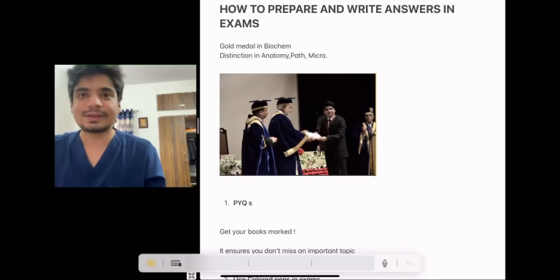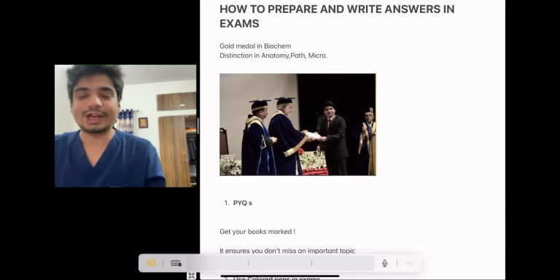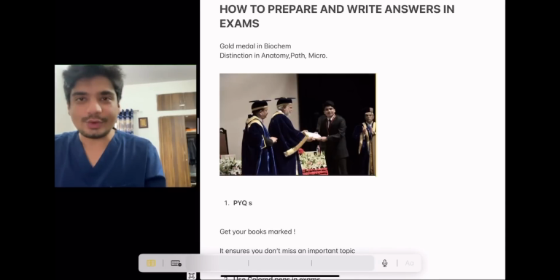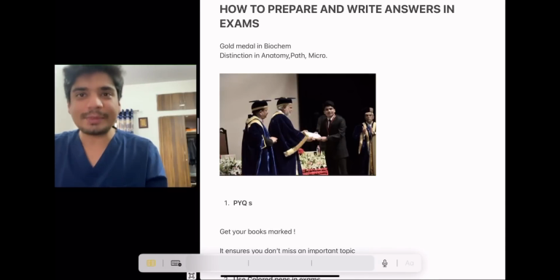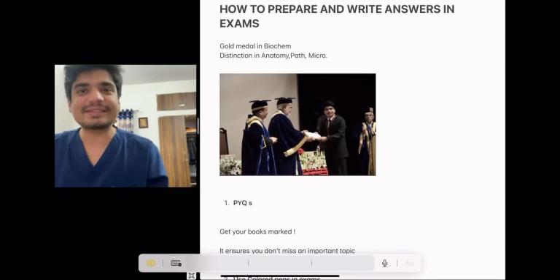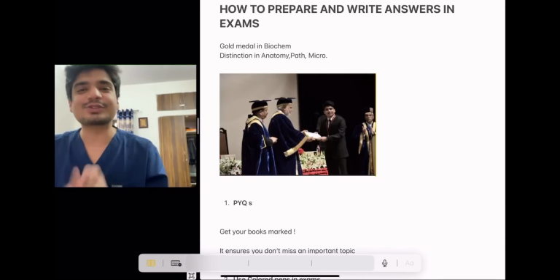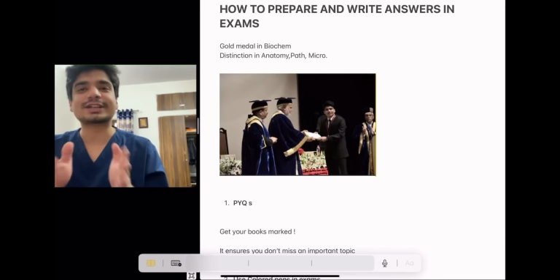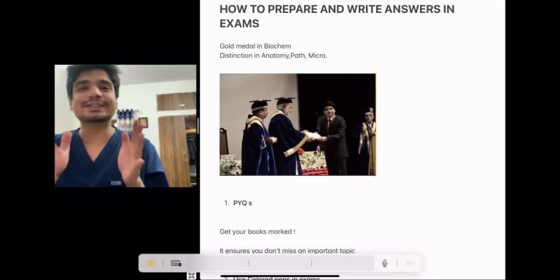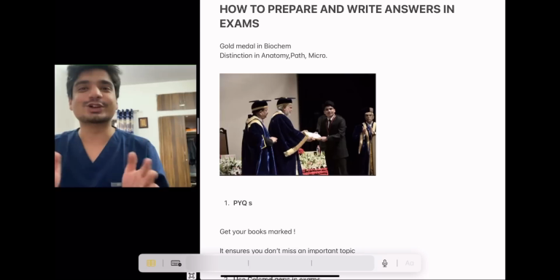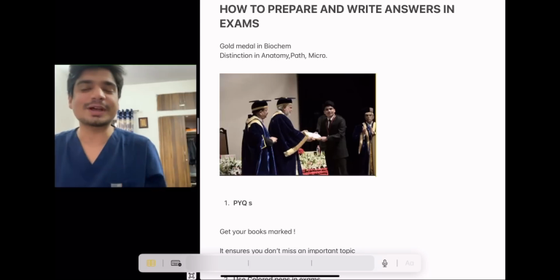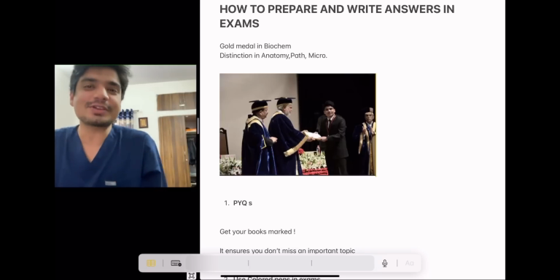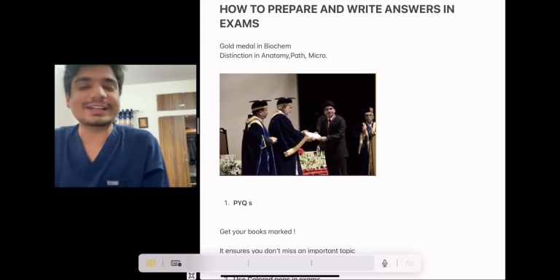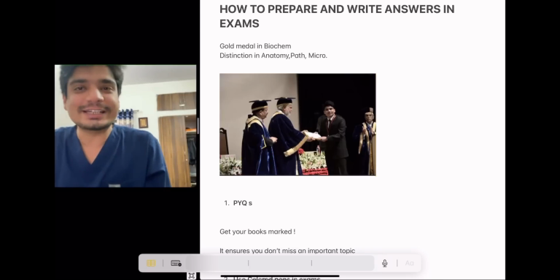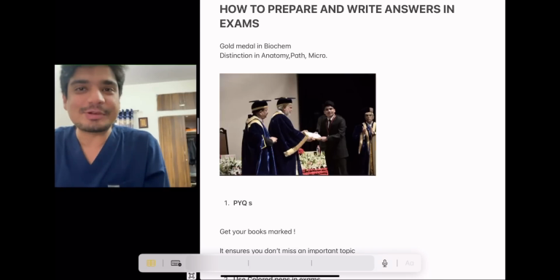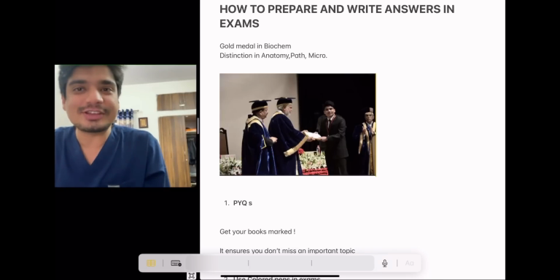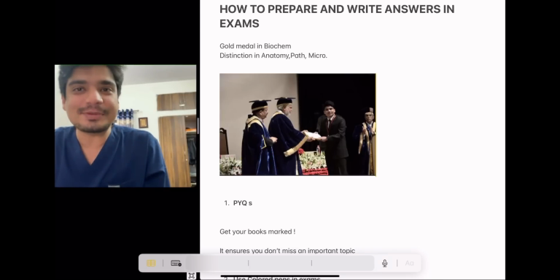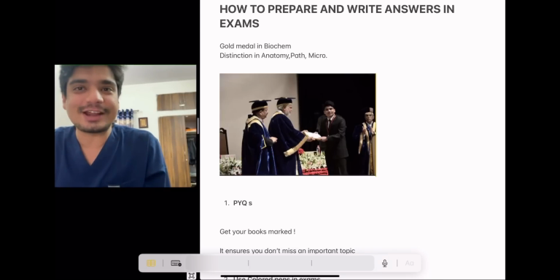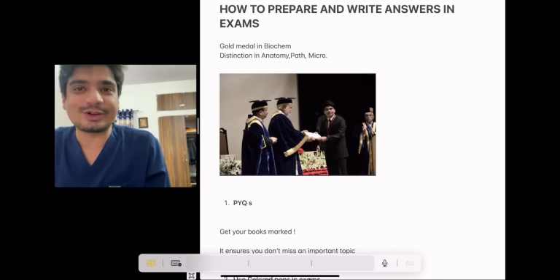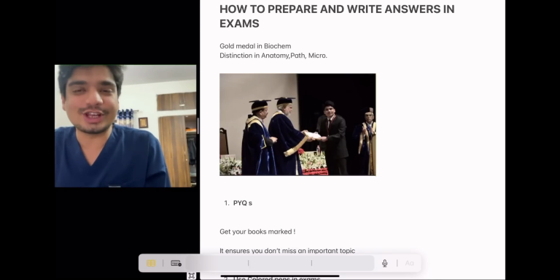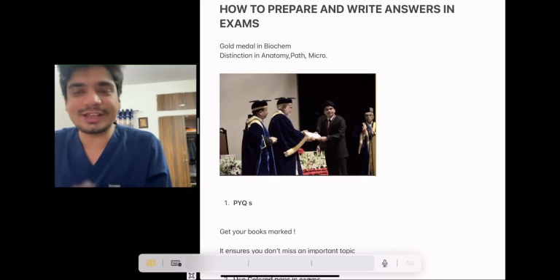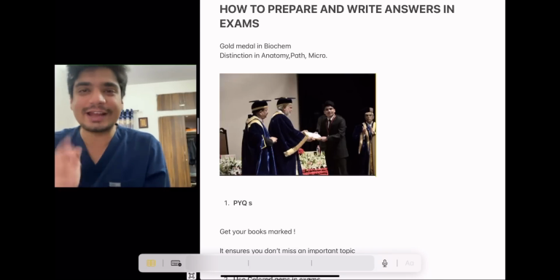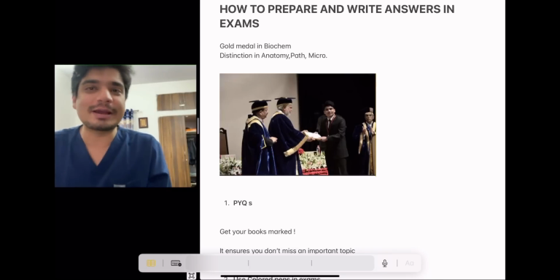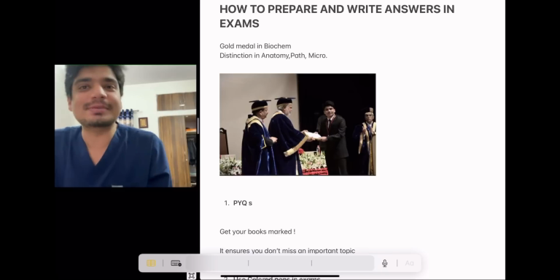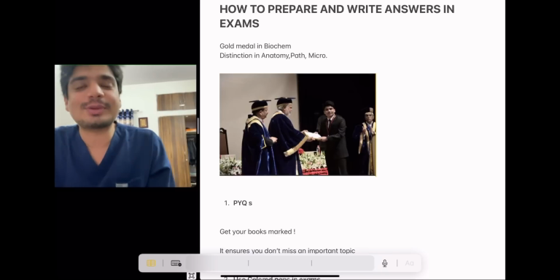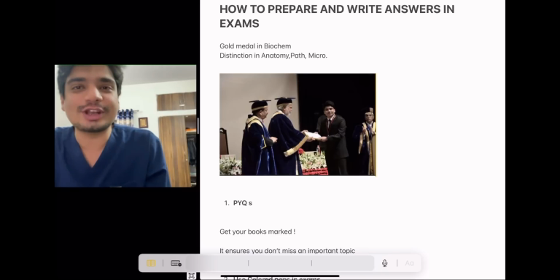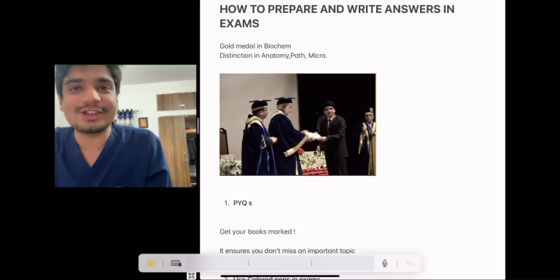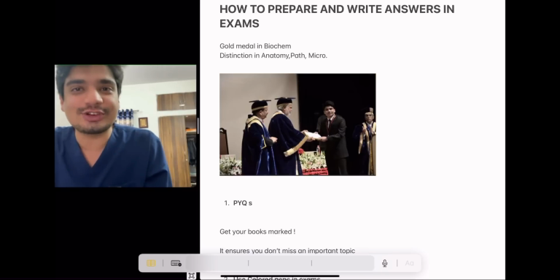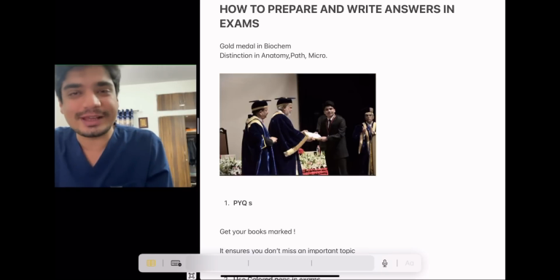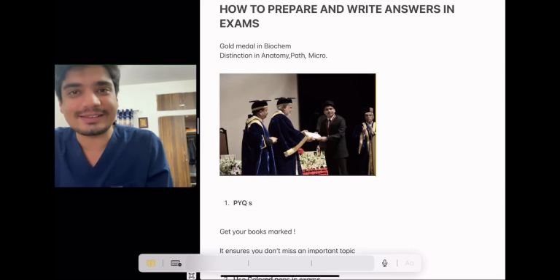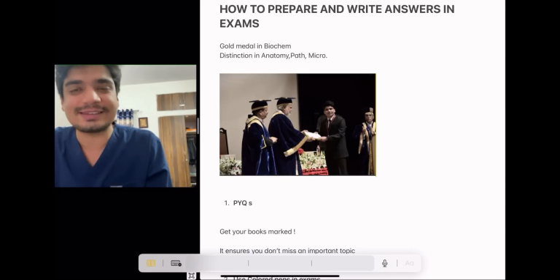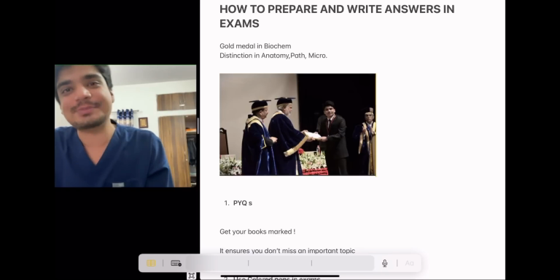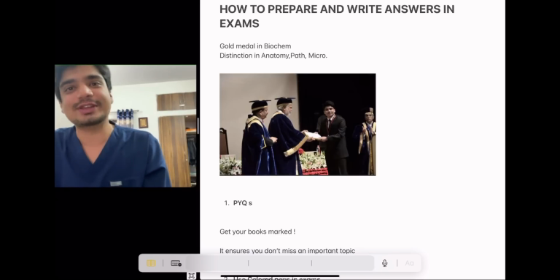Hello everyone, myself Dr. Aditya Gupta, currently a DM resident in Pediatric Oncology. I did my MBBS from All India Institute of Medical Sciences, AIIMS, New Delhi.